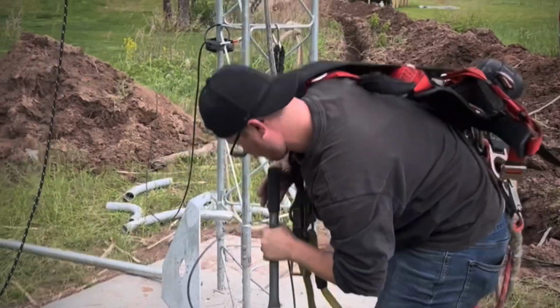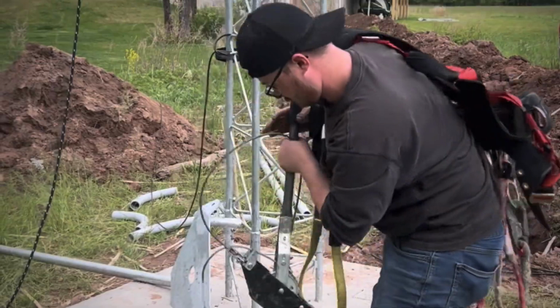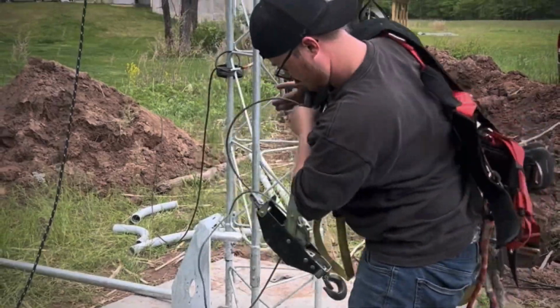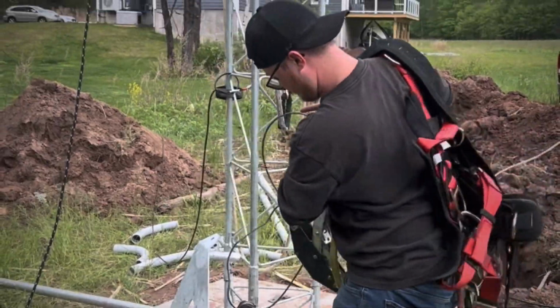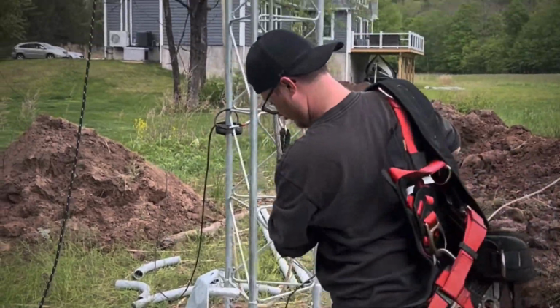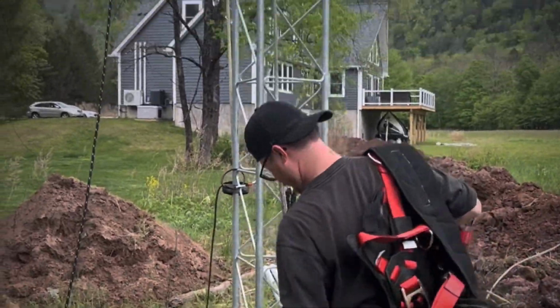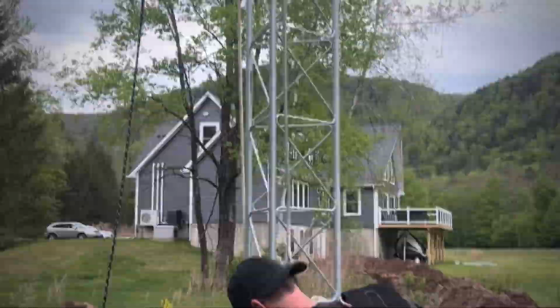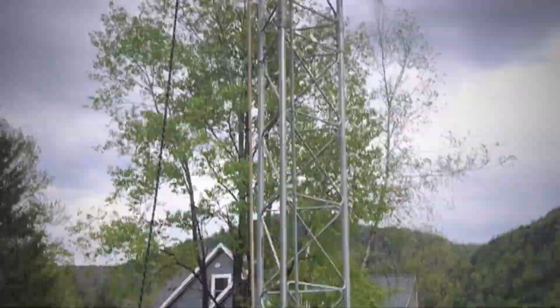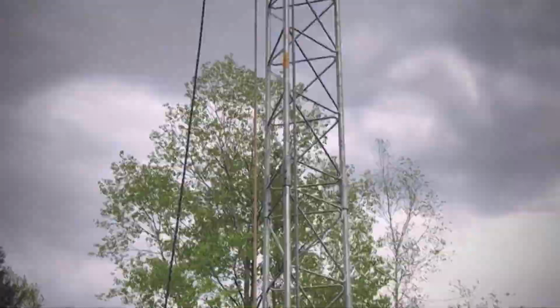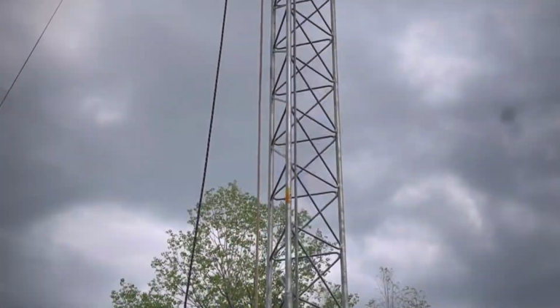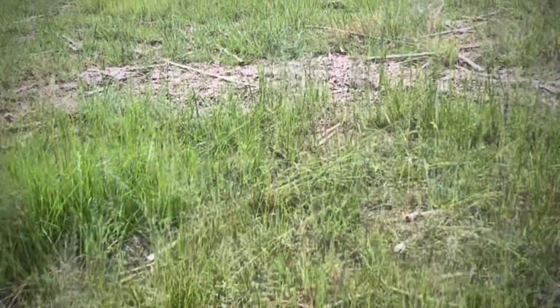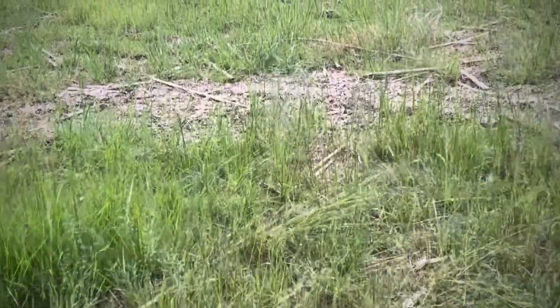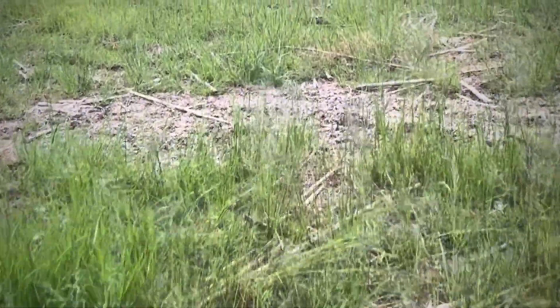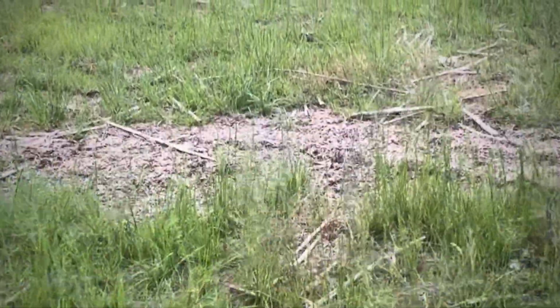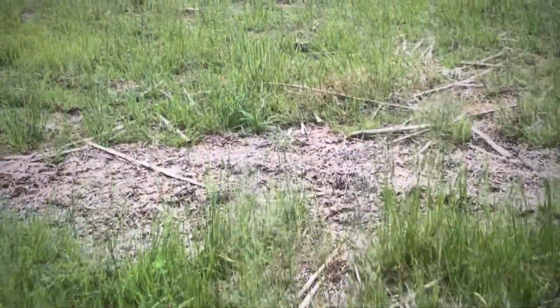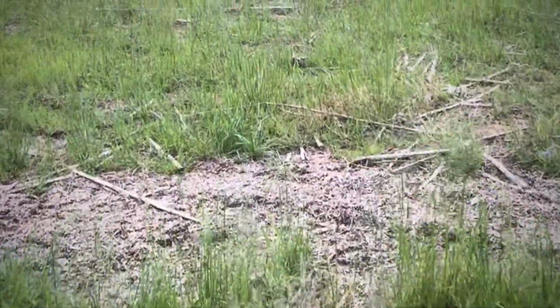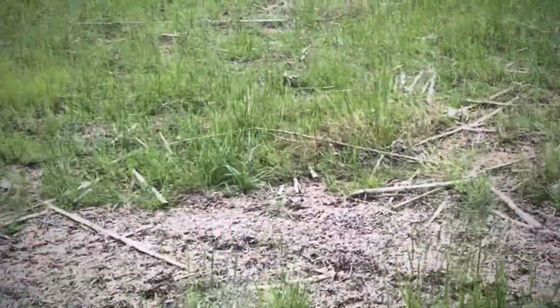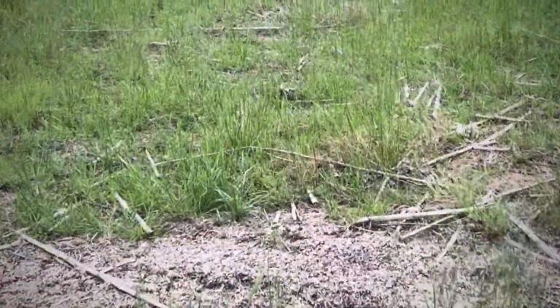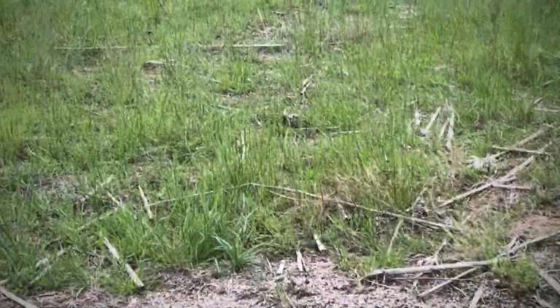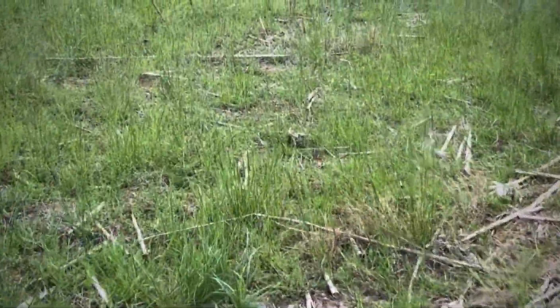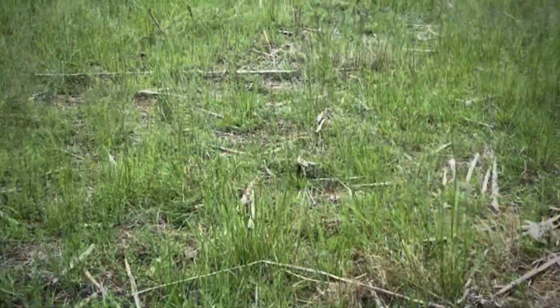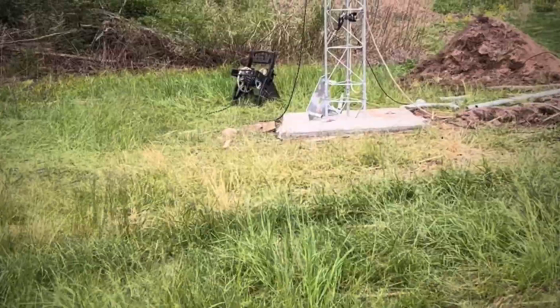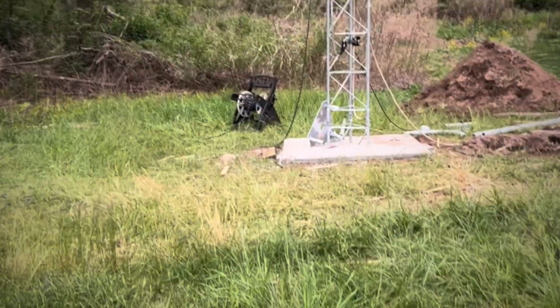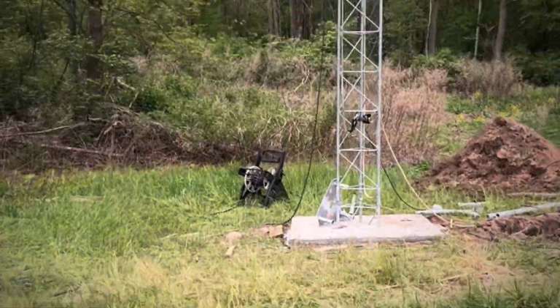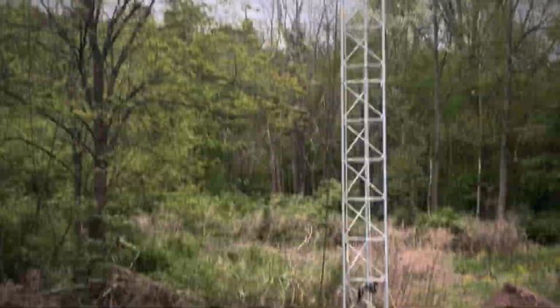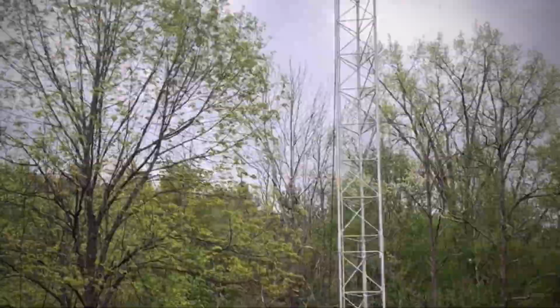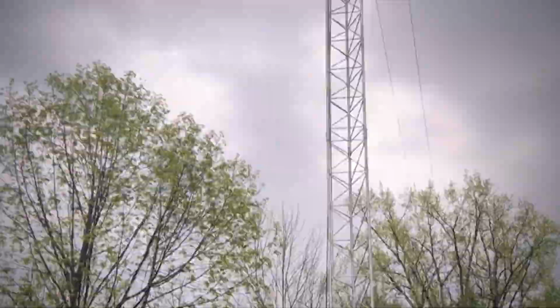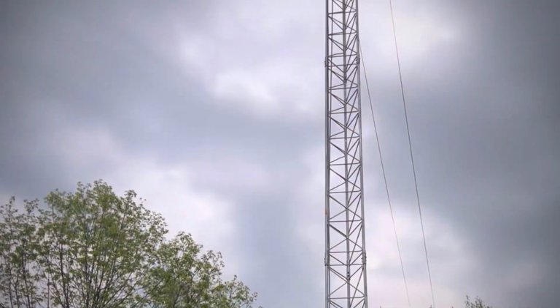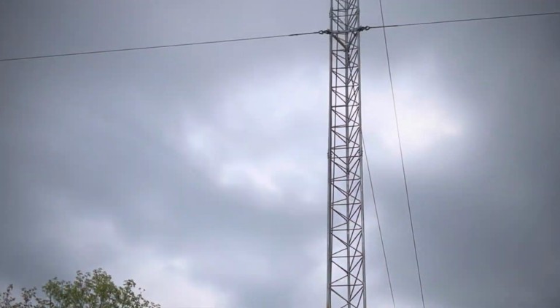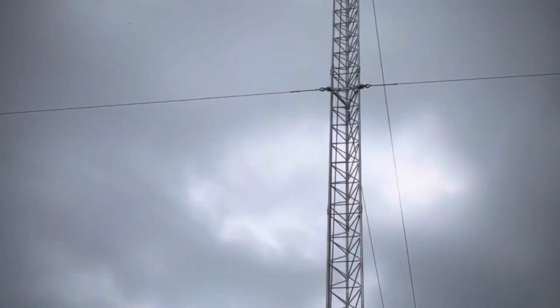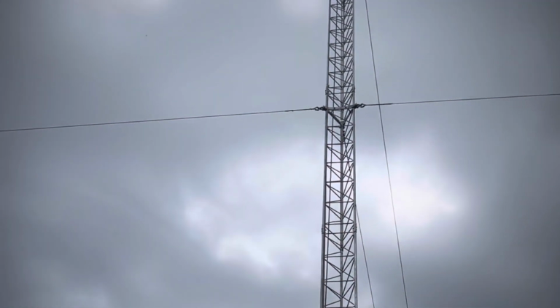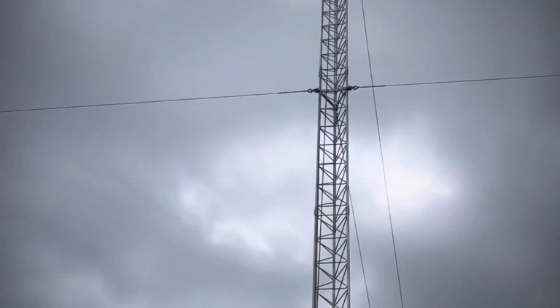We got 80 feet up today to get to the antennas. The antennas are almost done — up tomorrow. We already got the rotors in.